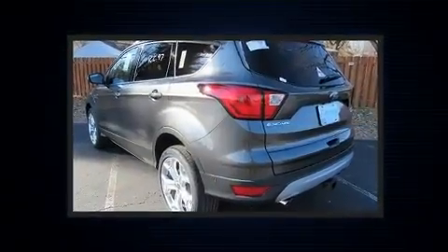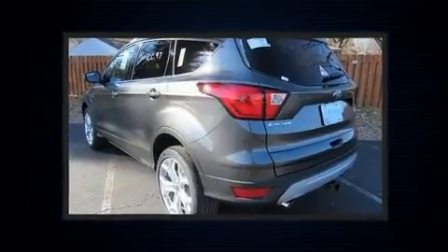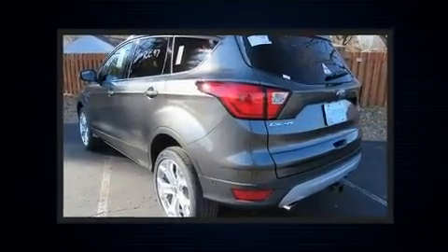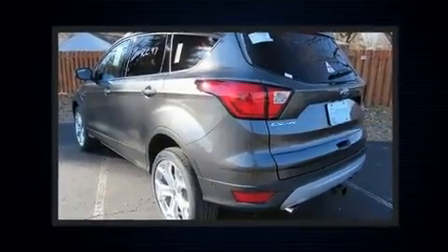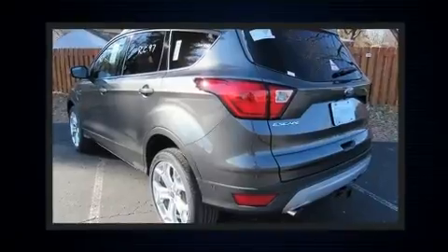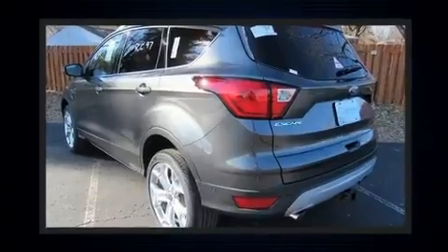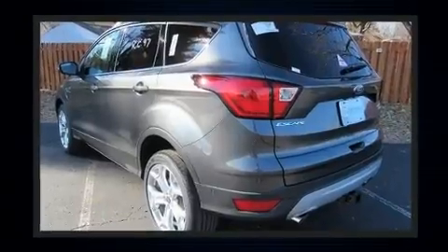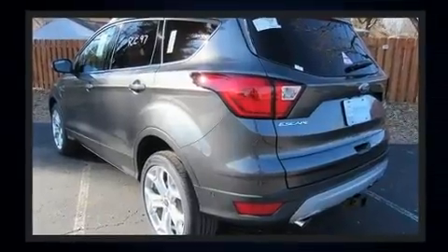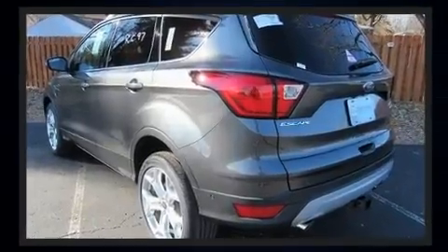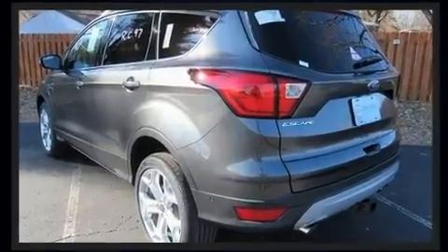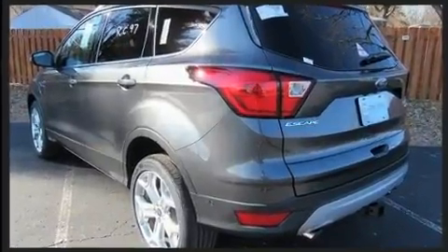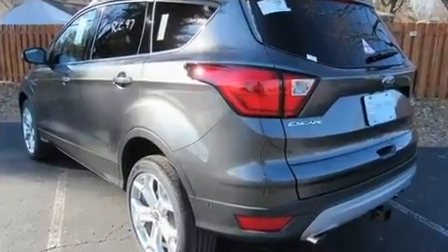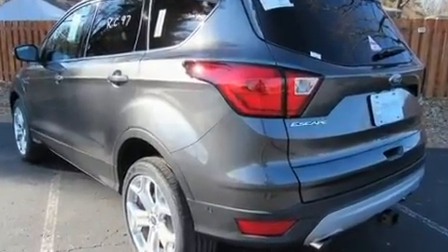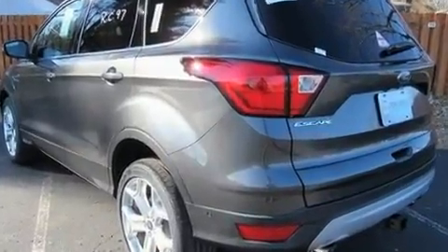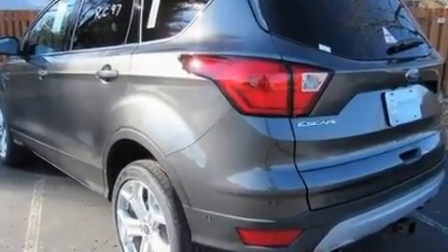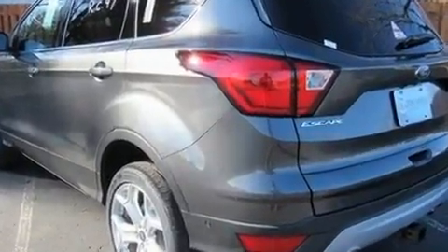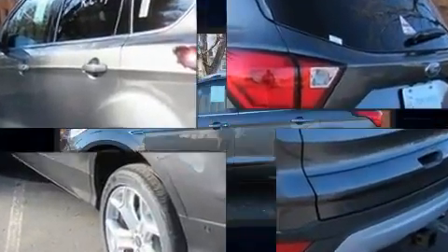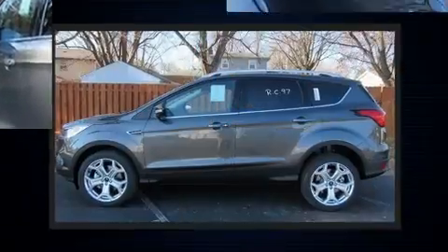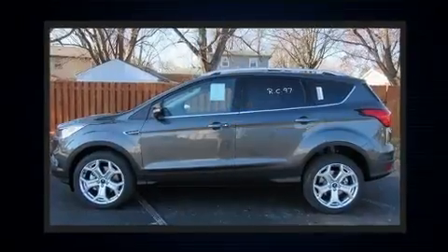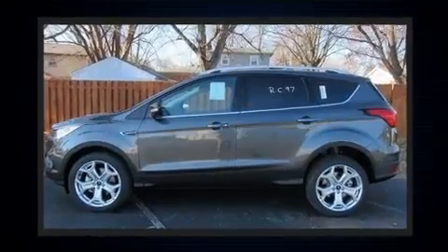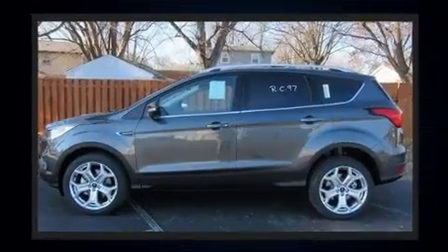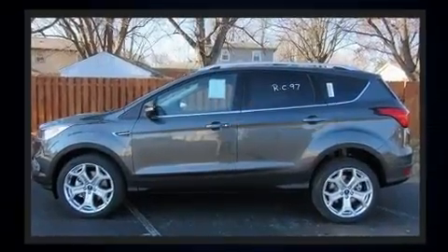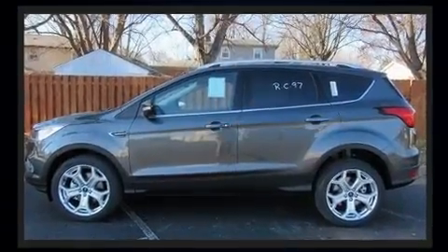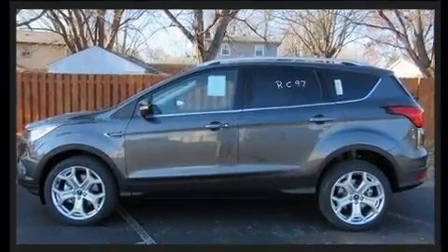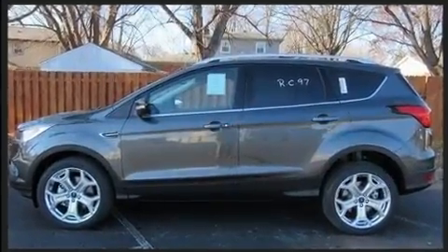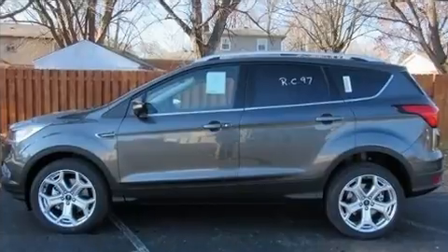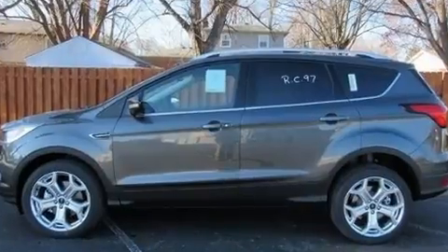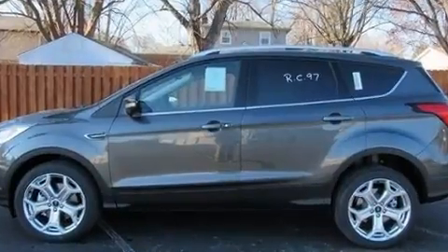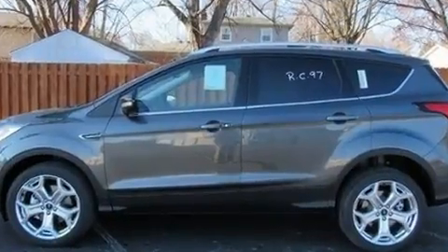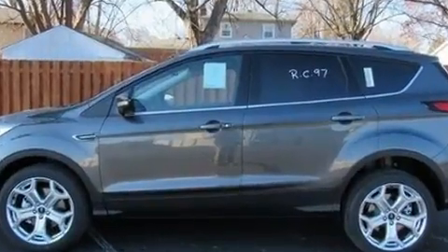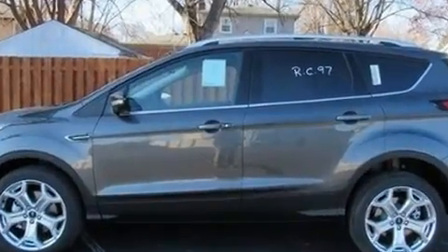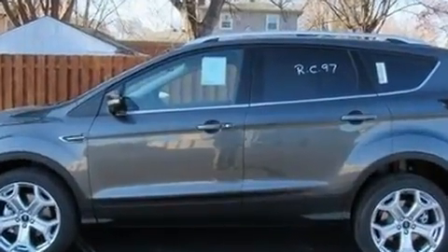Top features include front bucket seats, a tachometer, power front seats, heated seats, and a power rear cargo door.